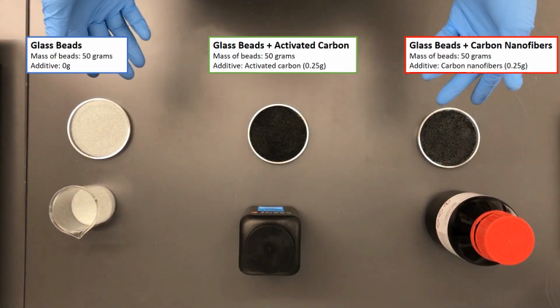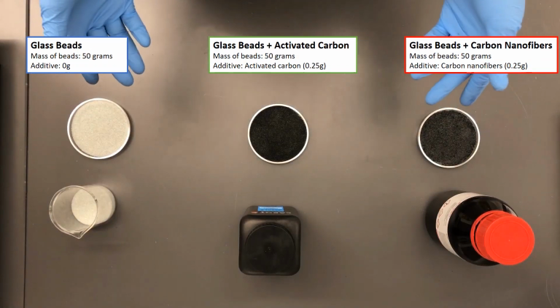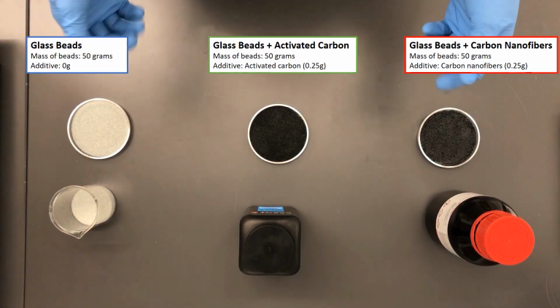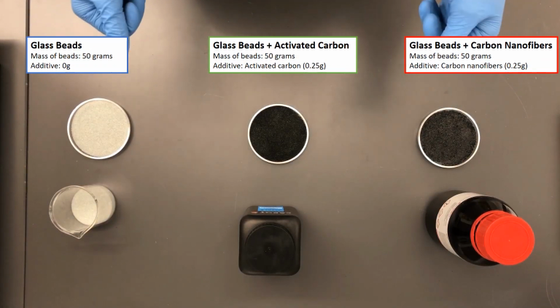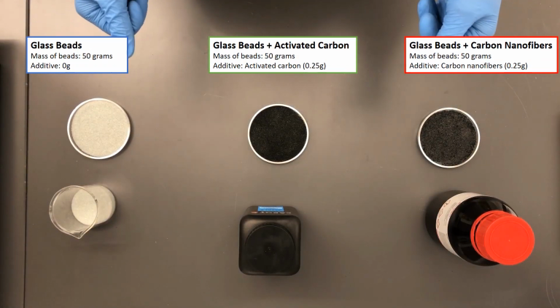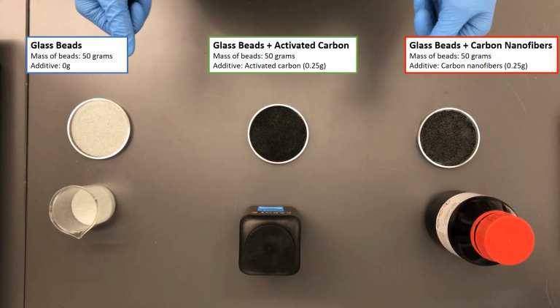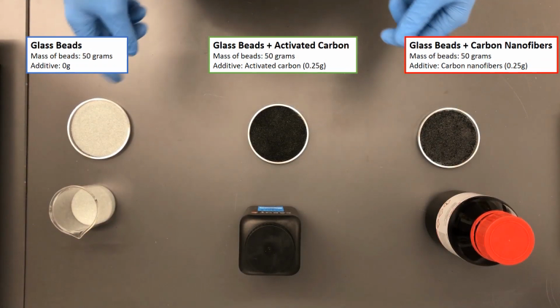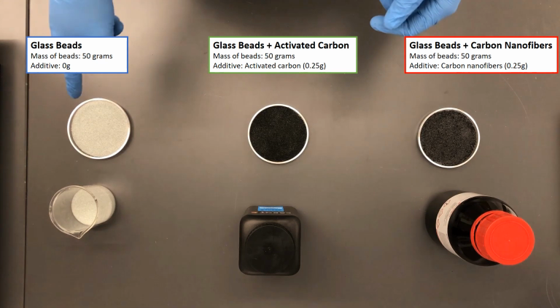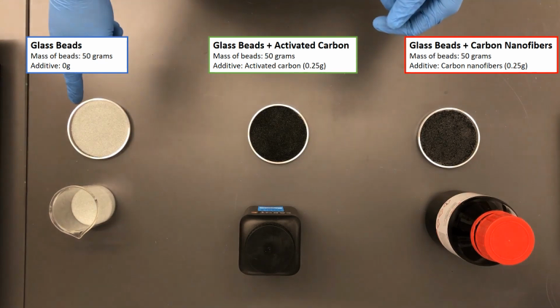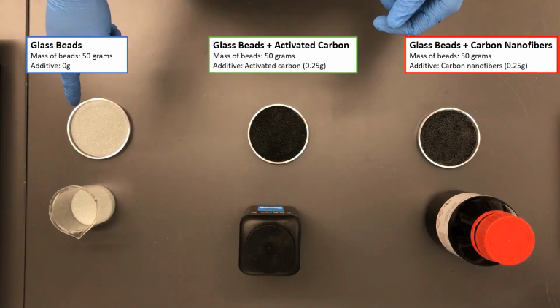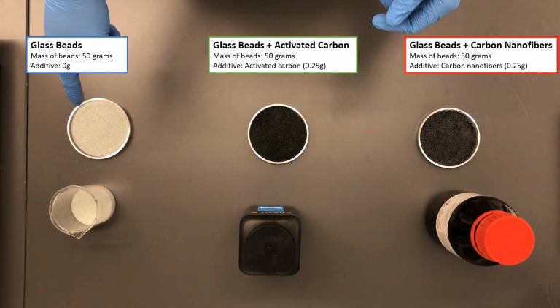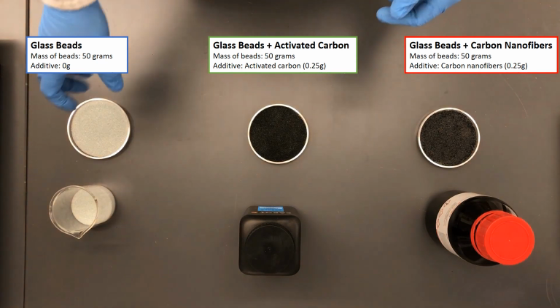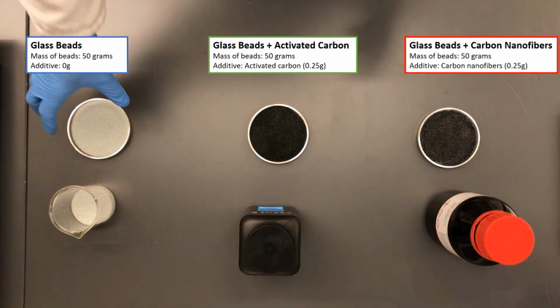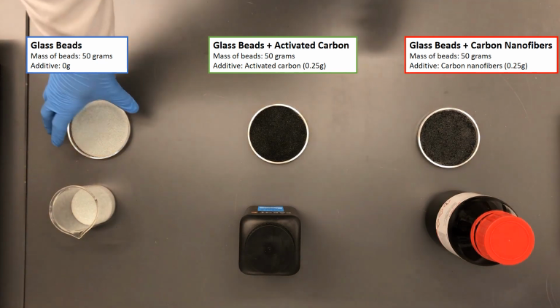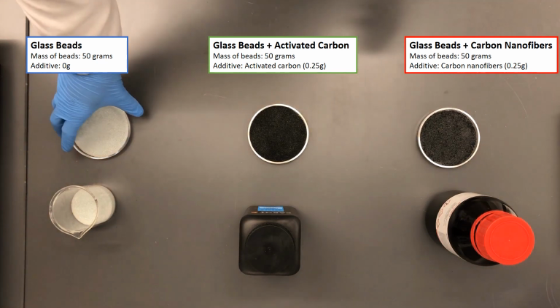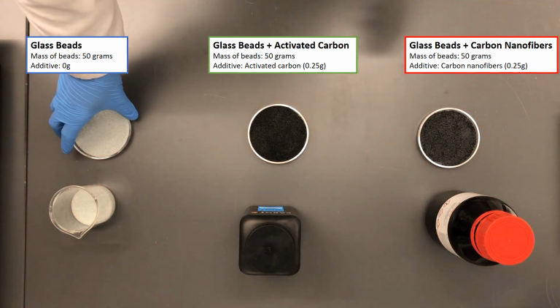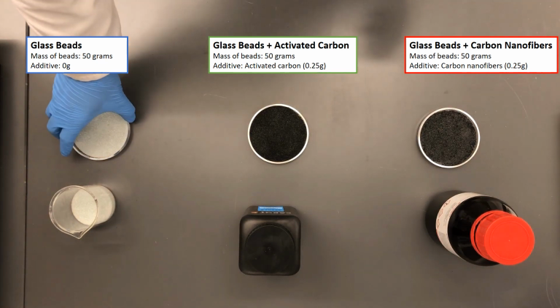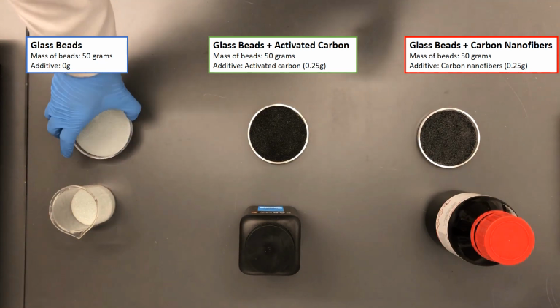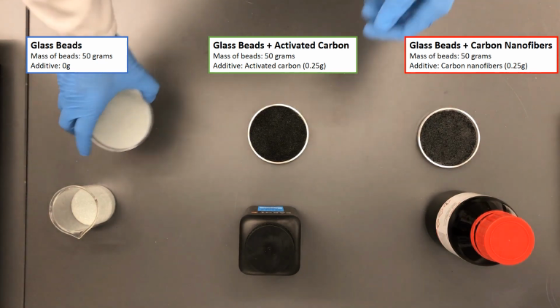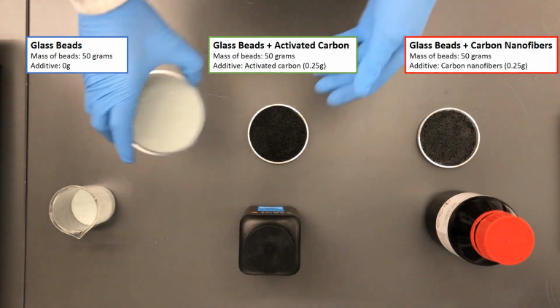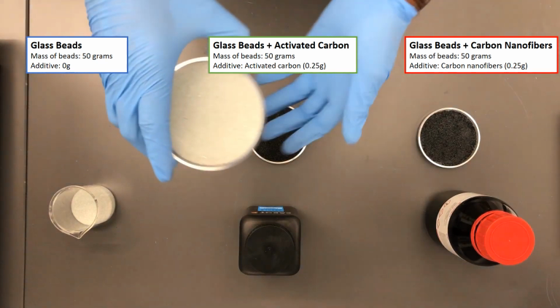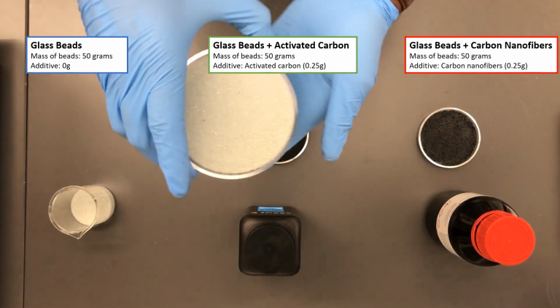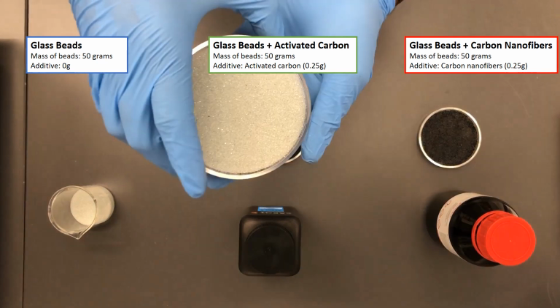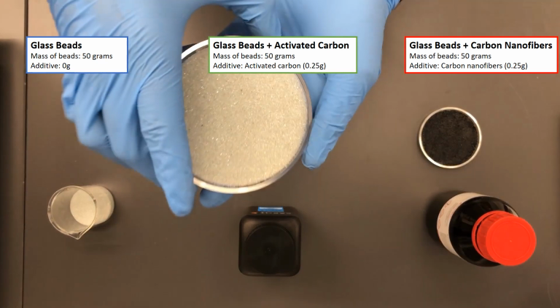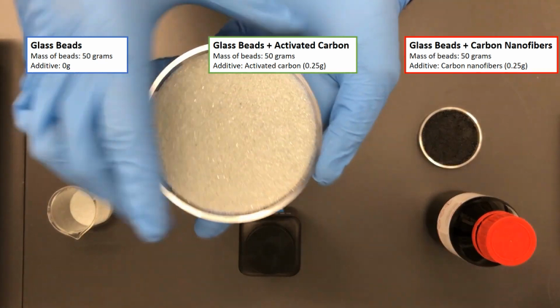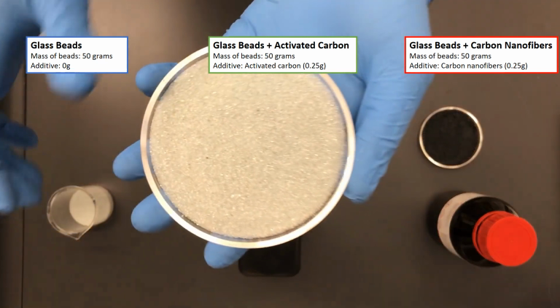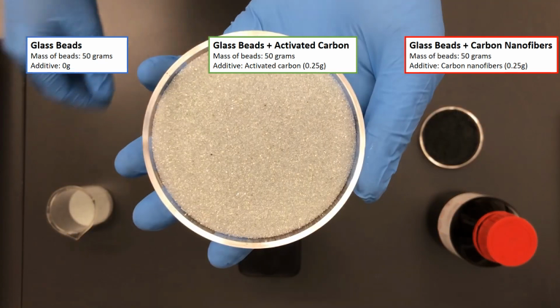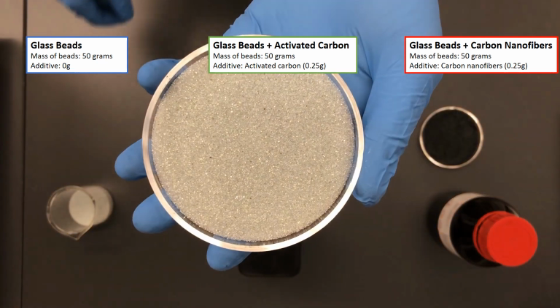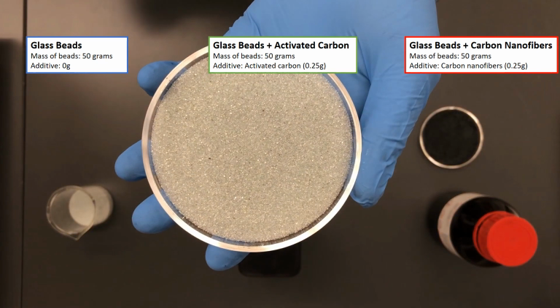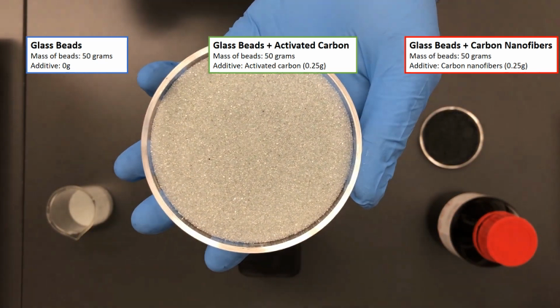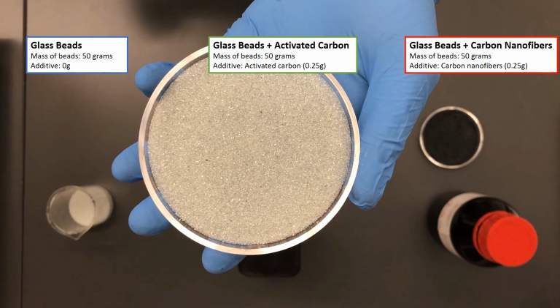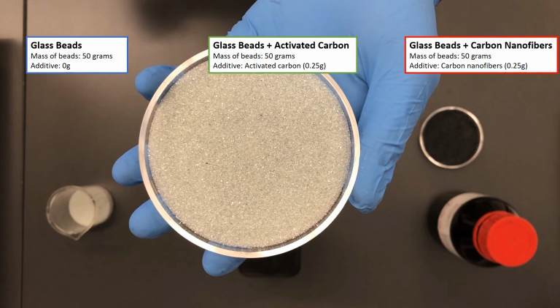Here are our three samples. First, we have 50 grams of glass beads in a petri dish.